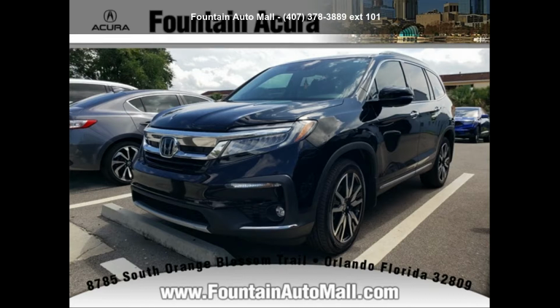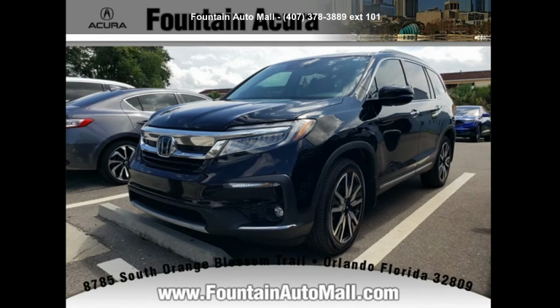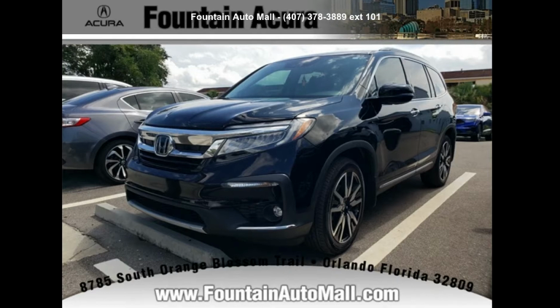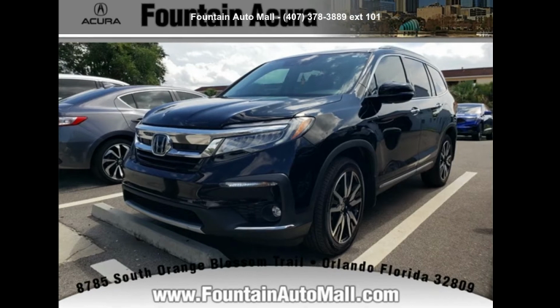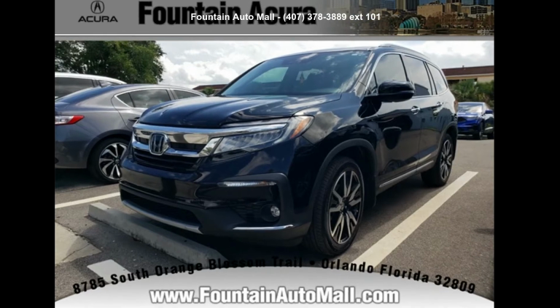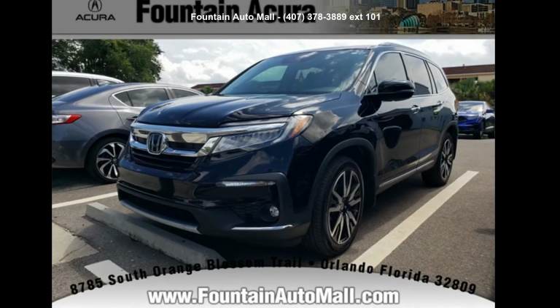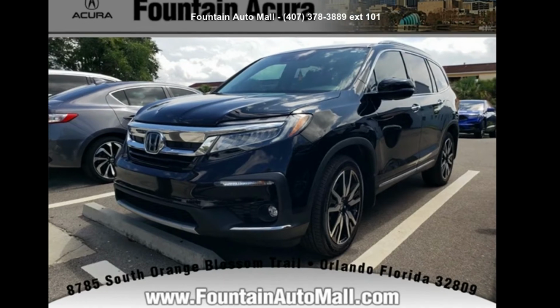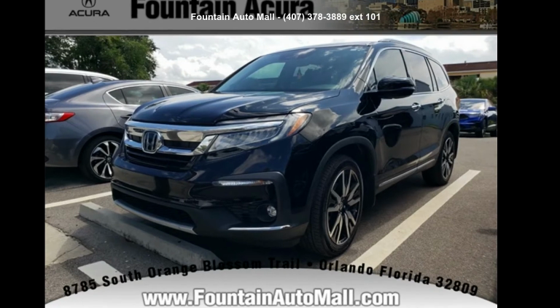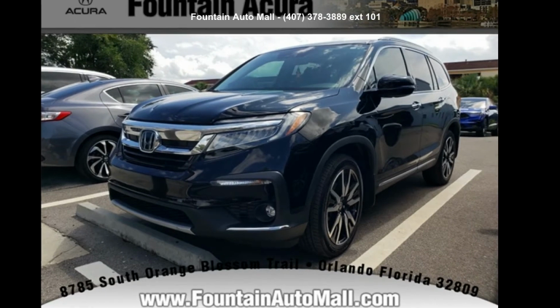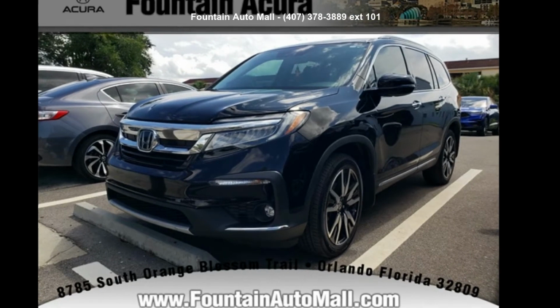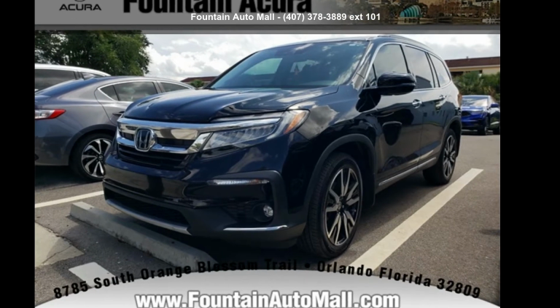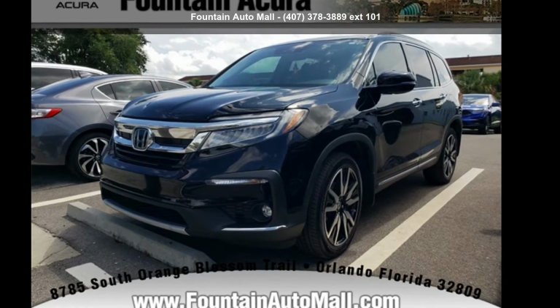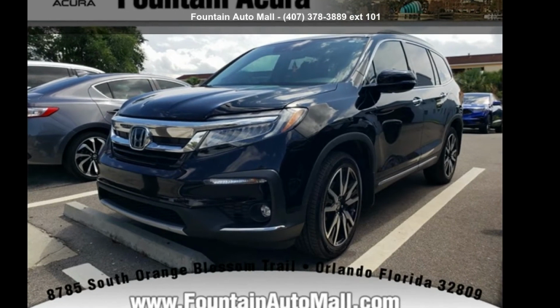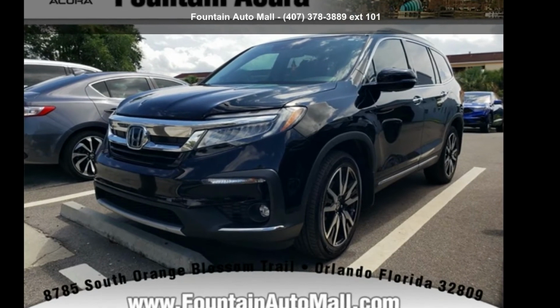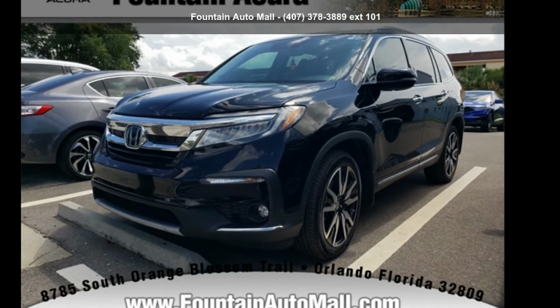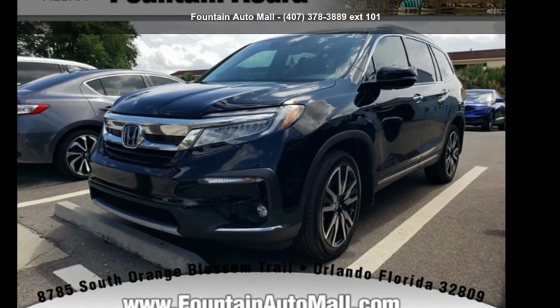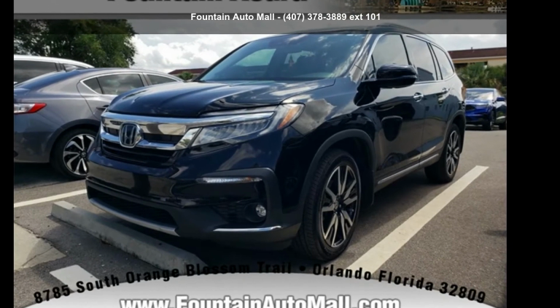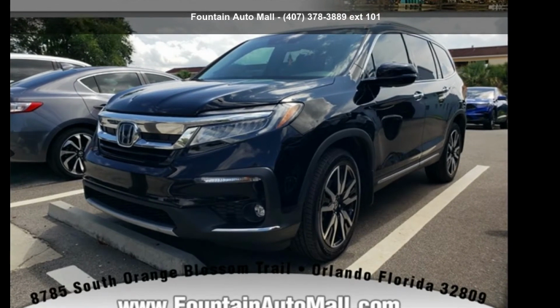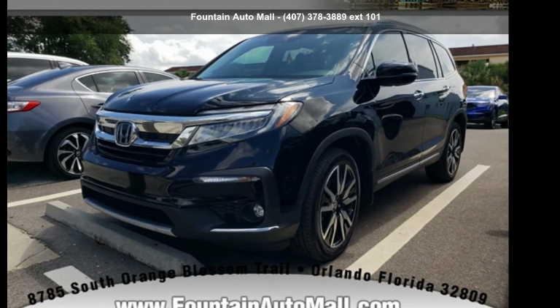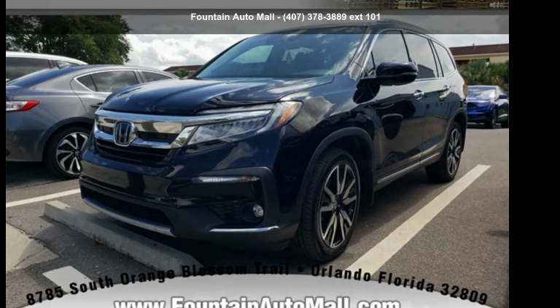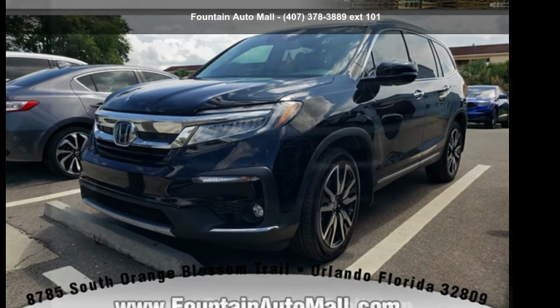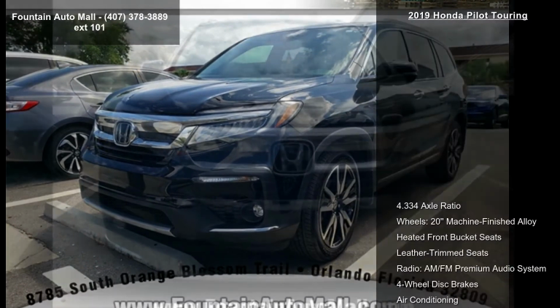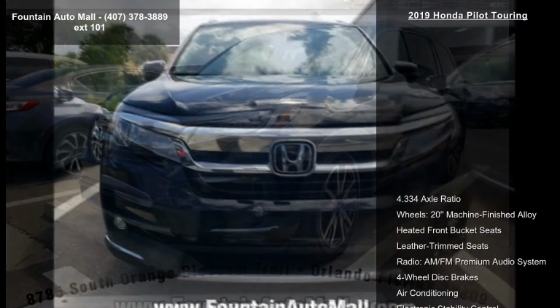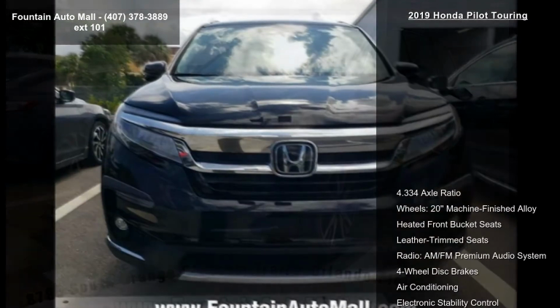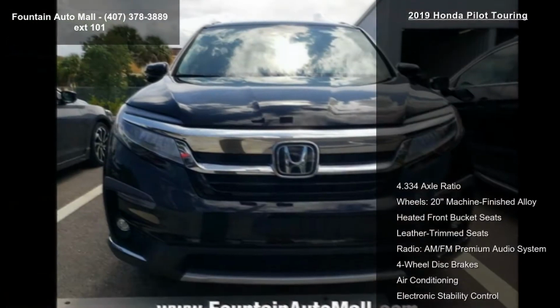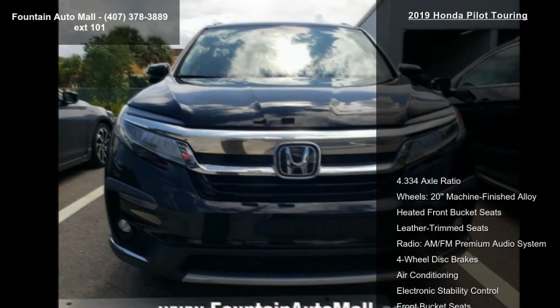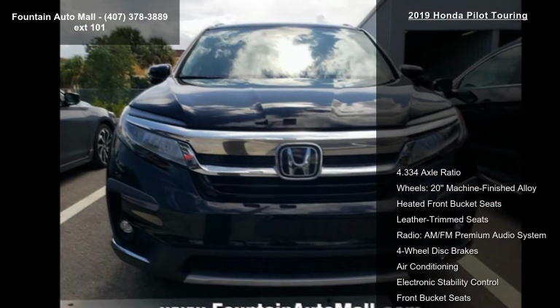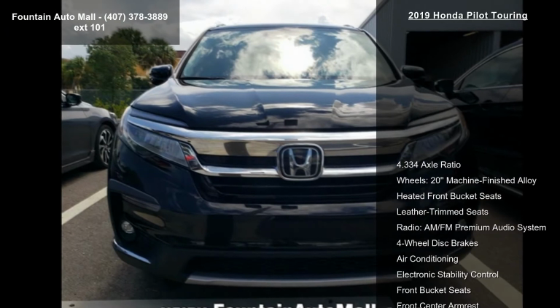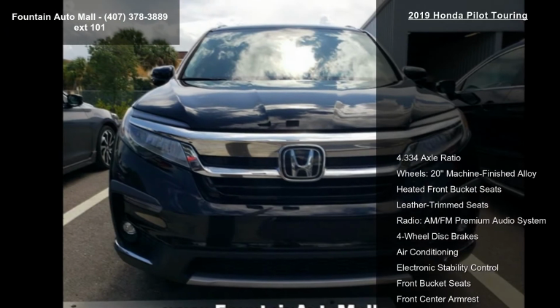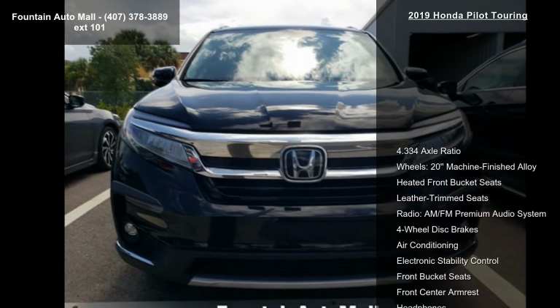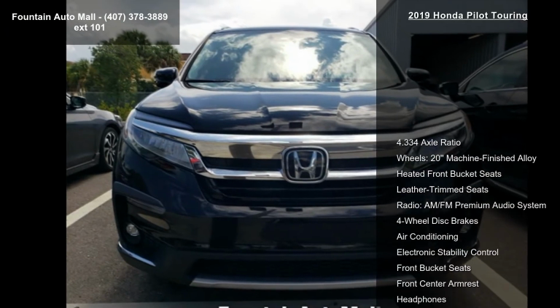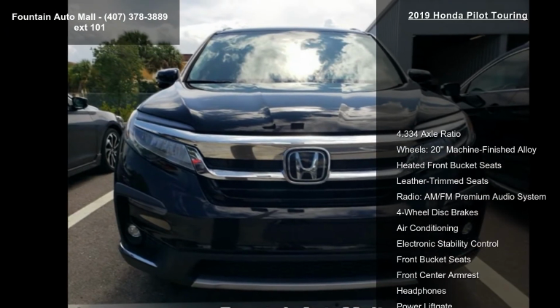Arrive in style with this Honda 2019 Pilot Touring. This may be the set of wheels you've been looking for.